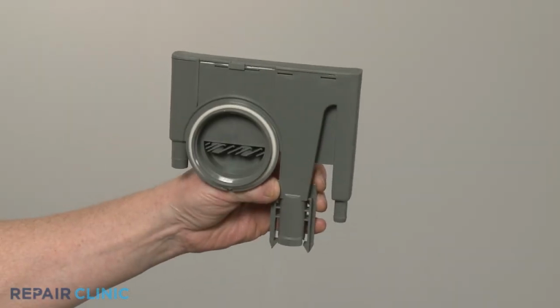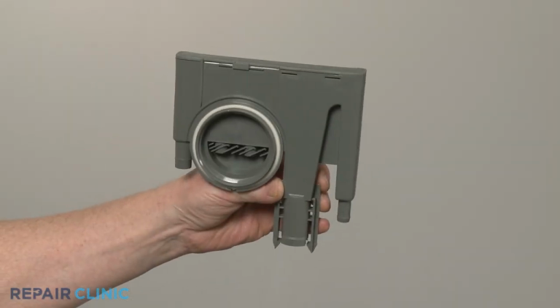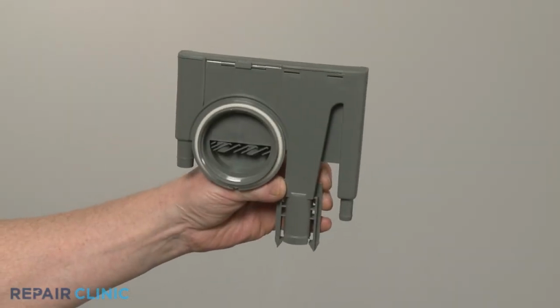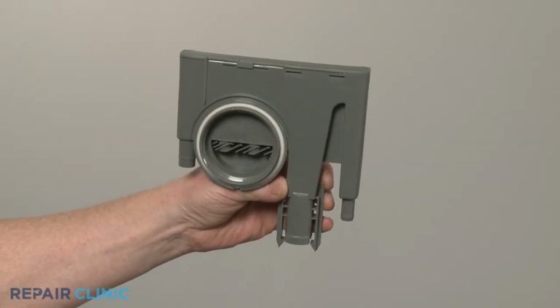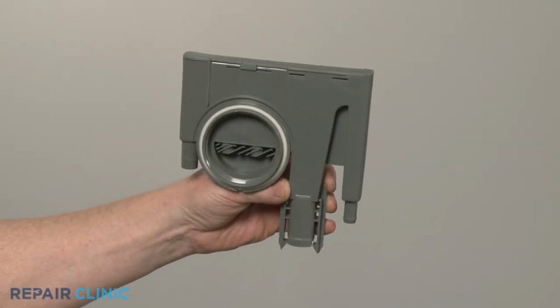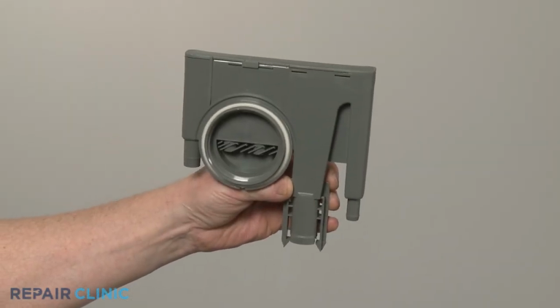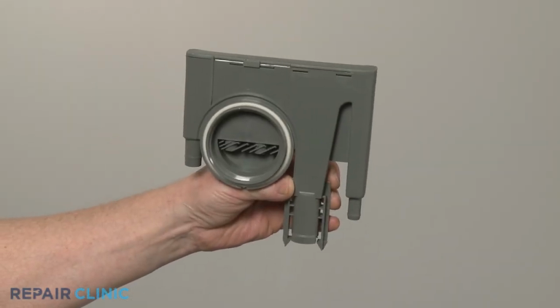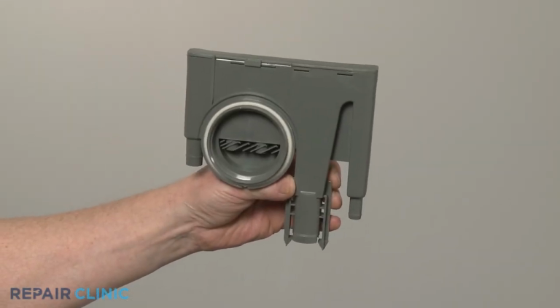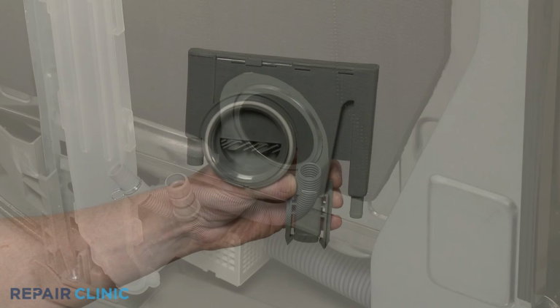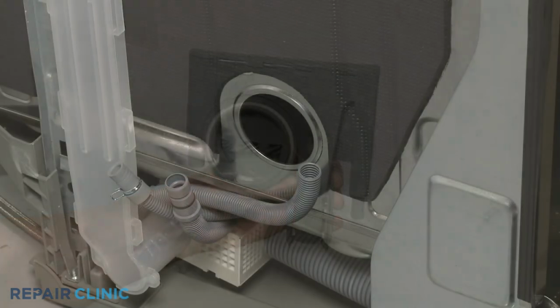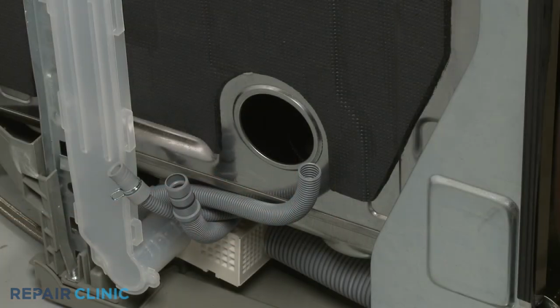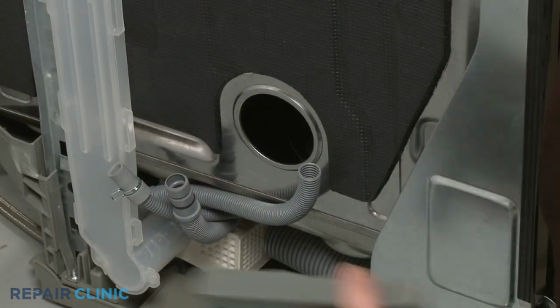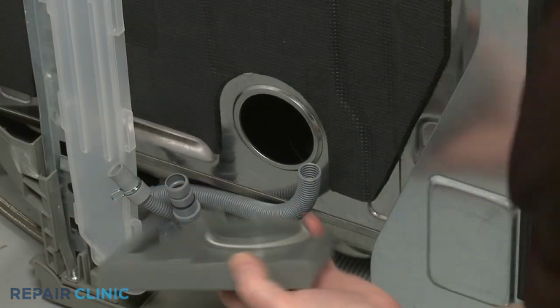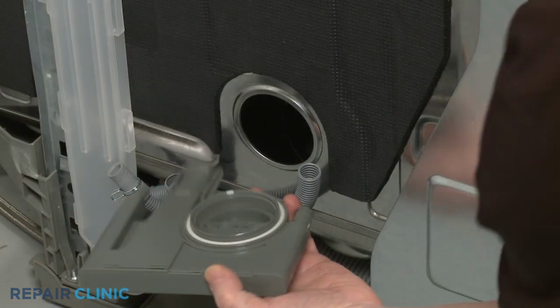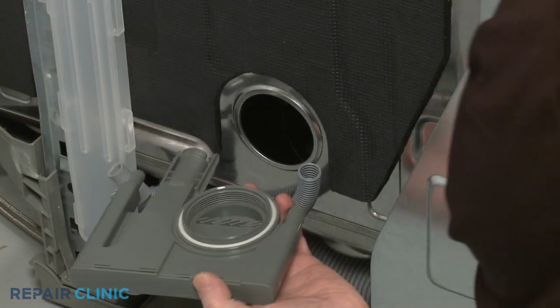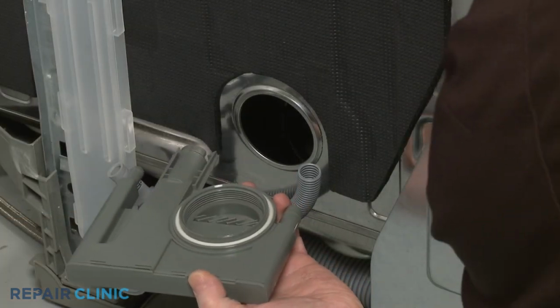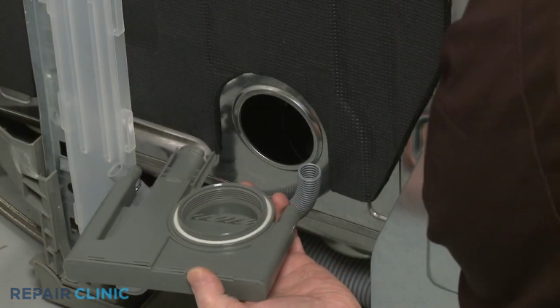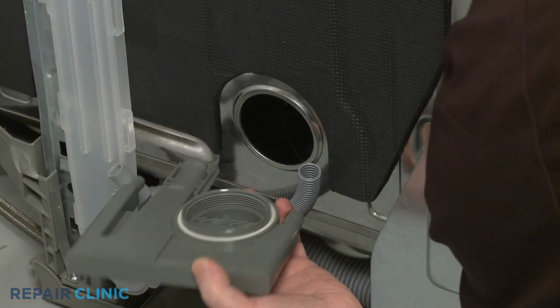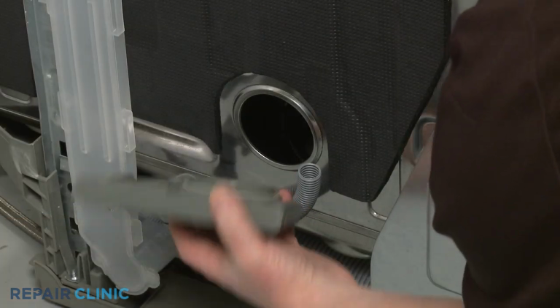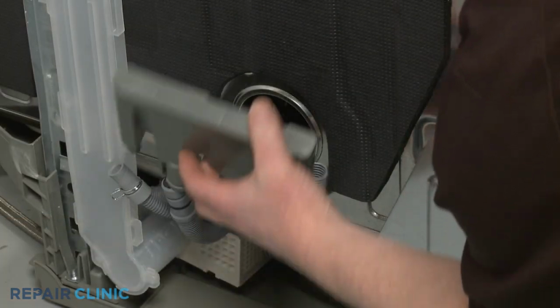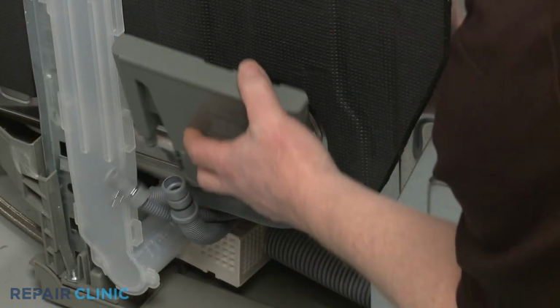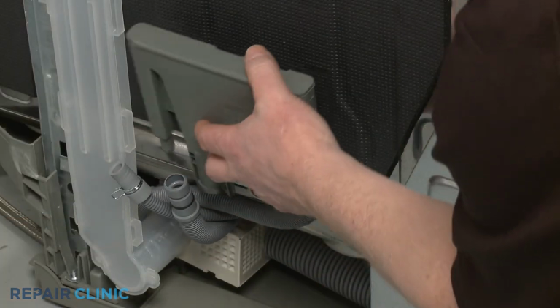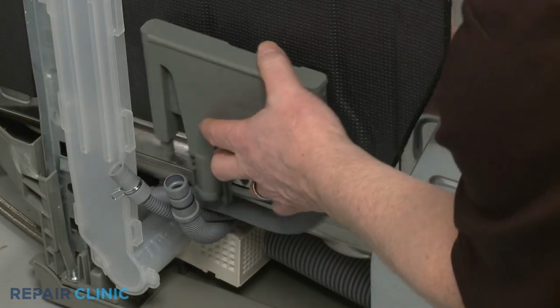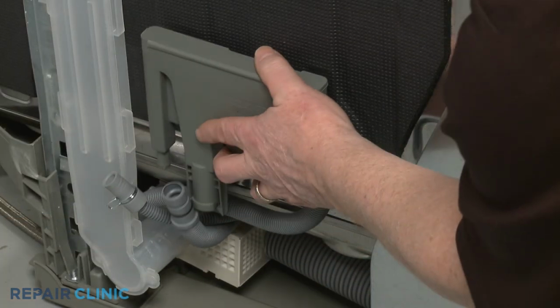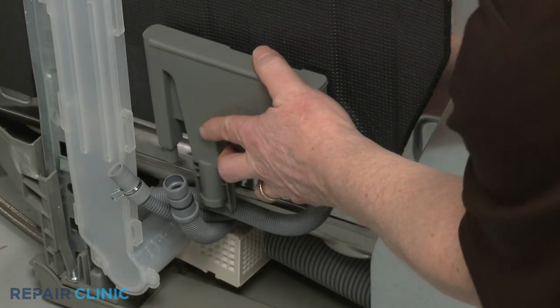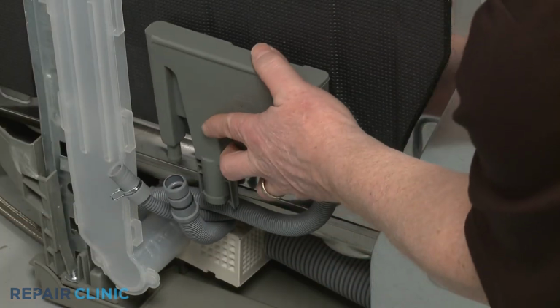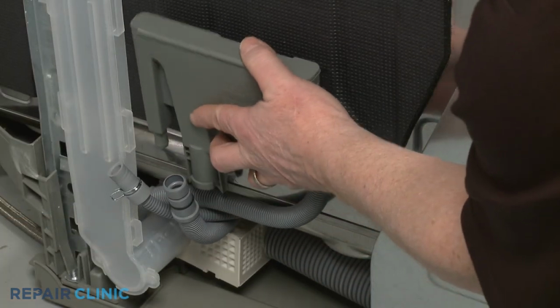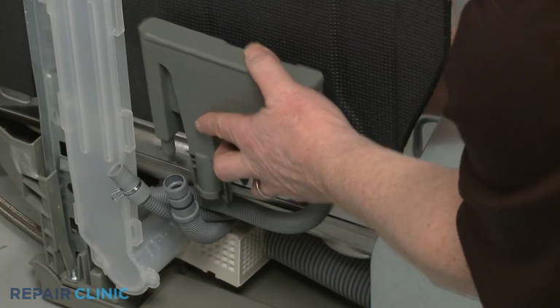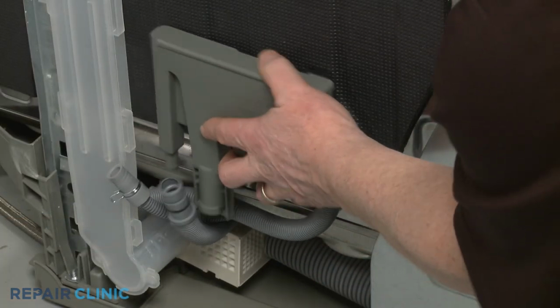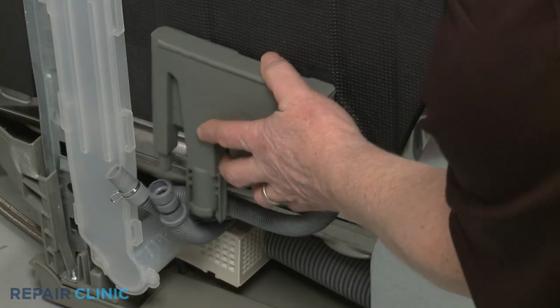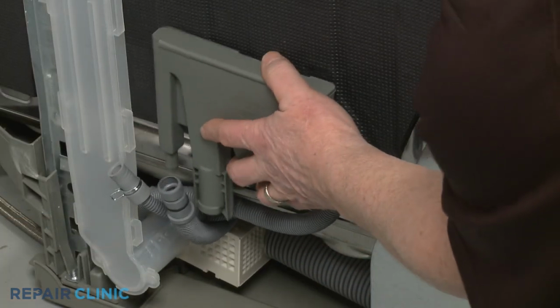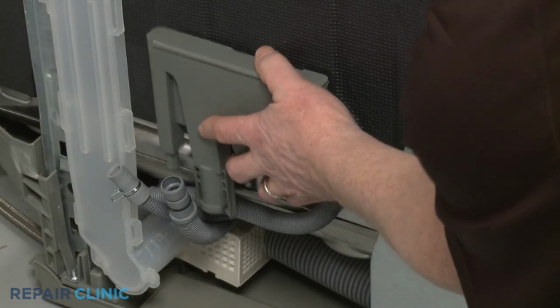Install the new fill tank by aligning it on the side panel, then thread the retaining ring to secure.